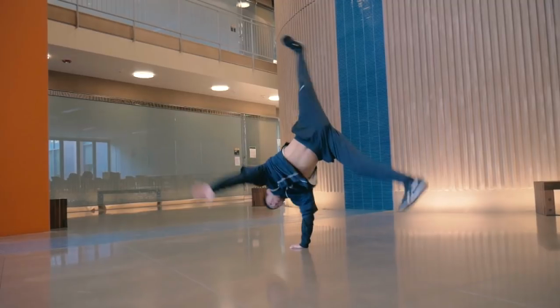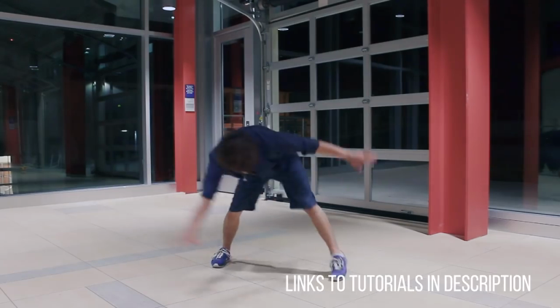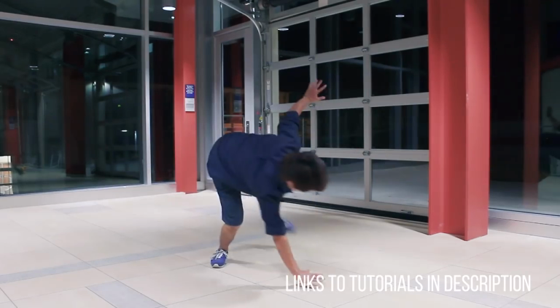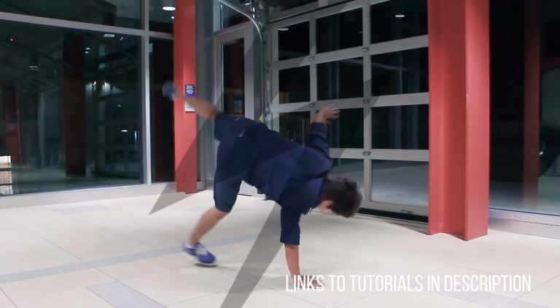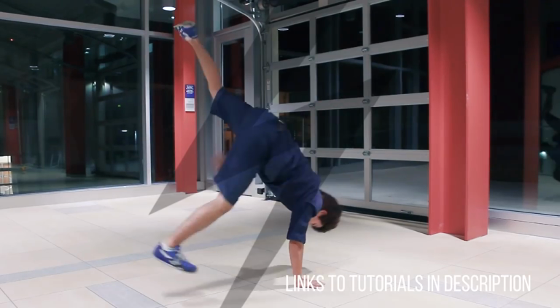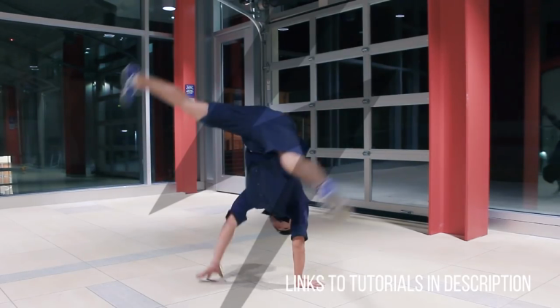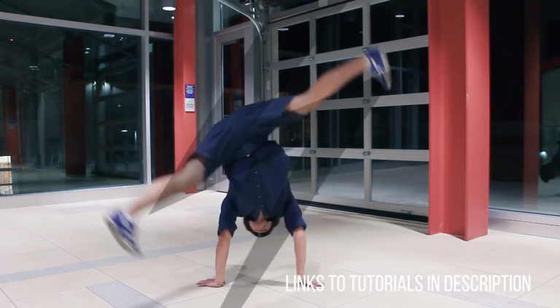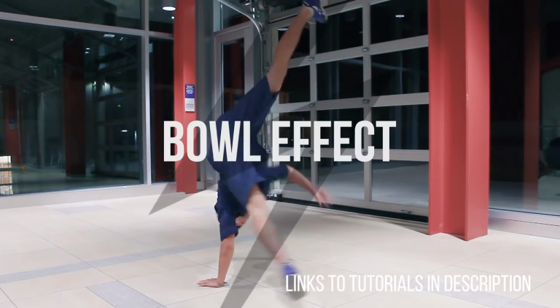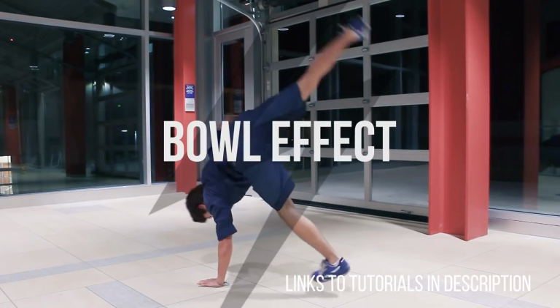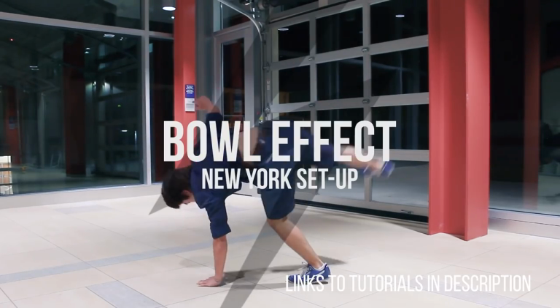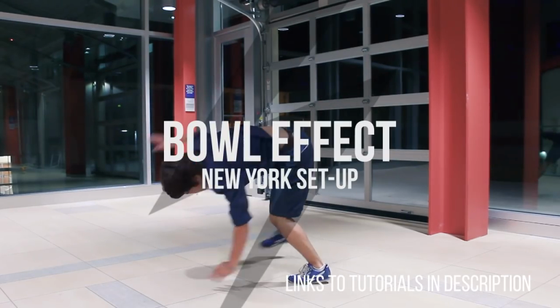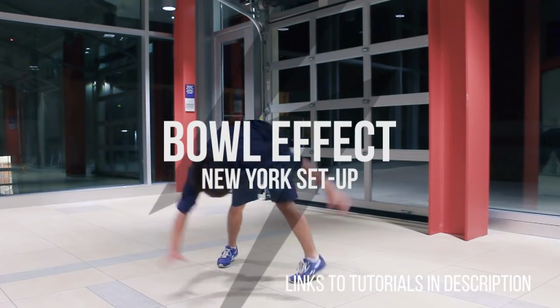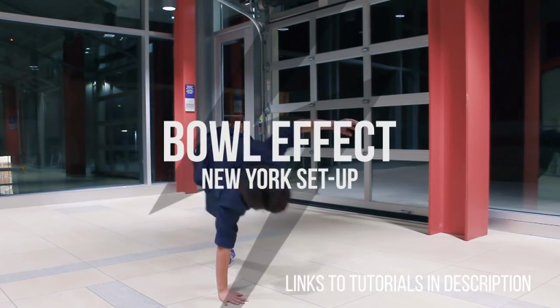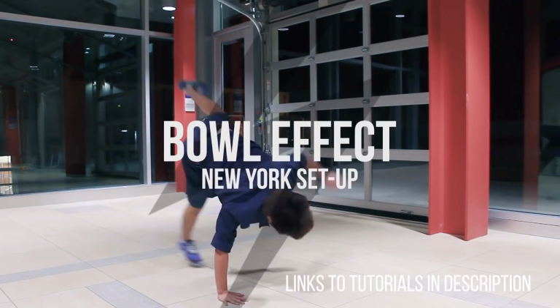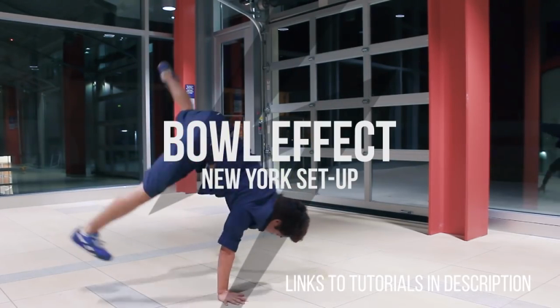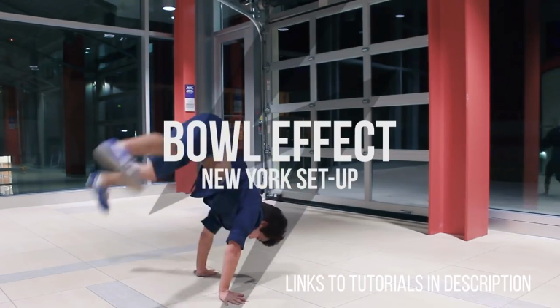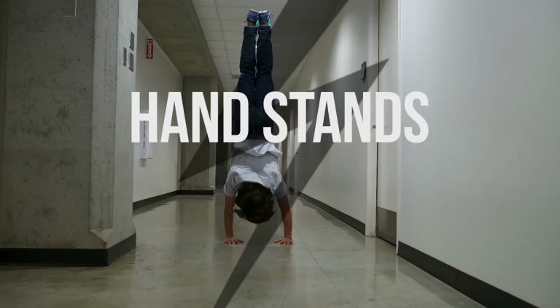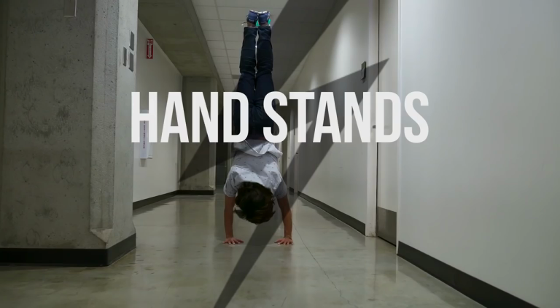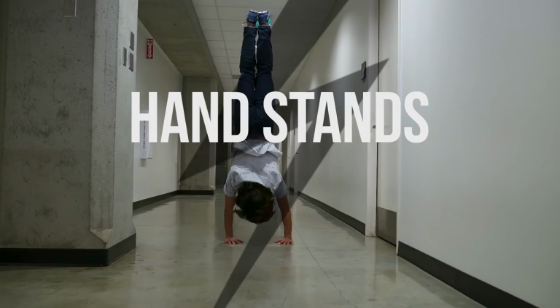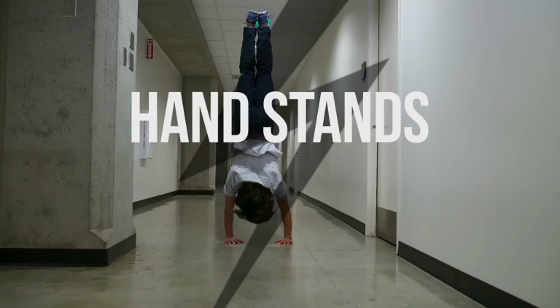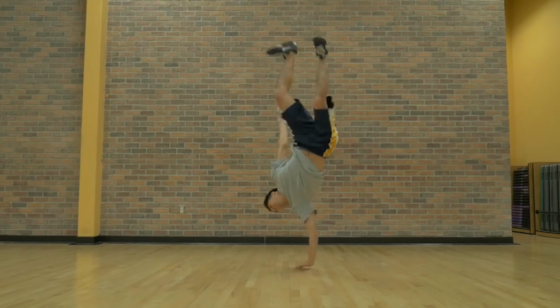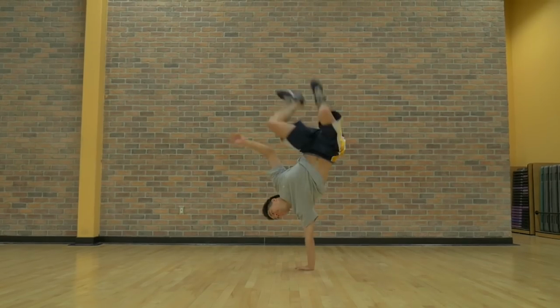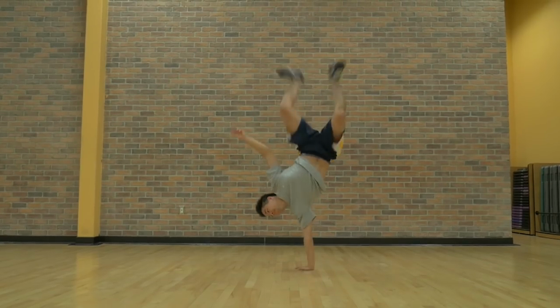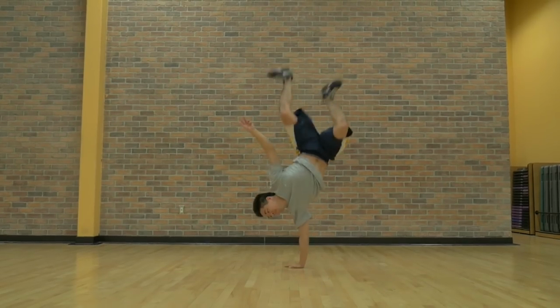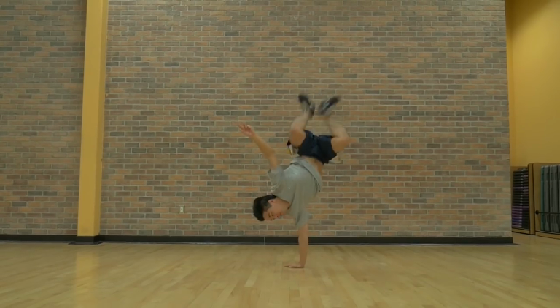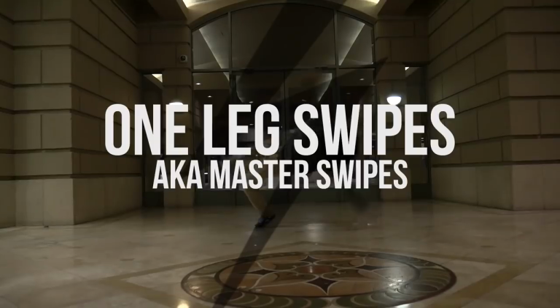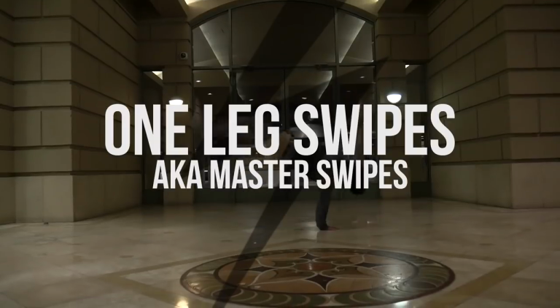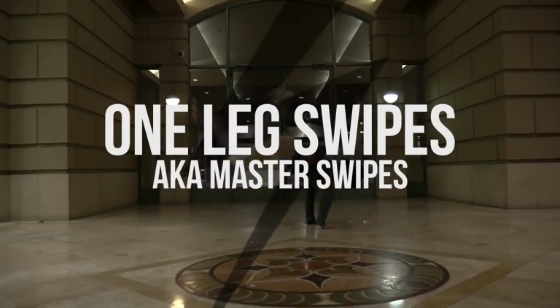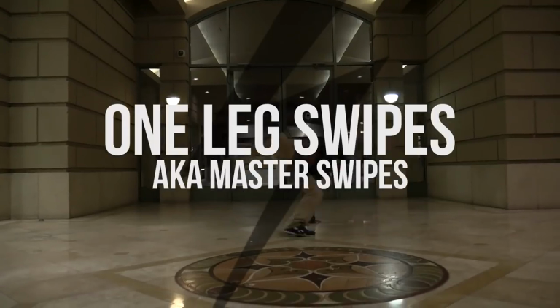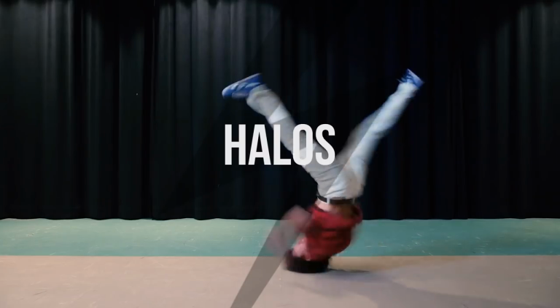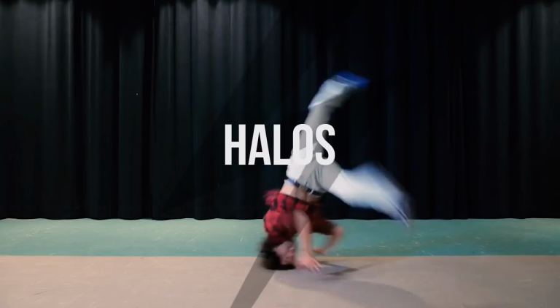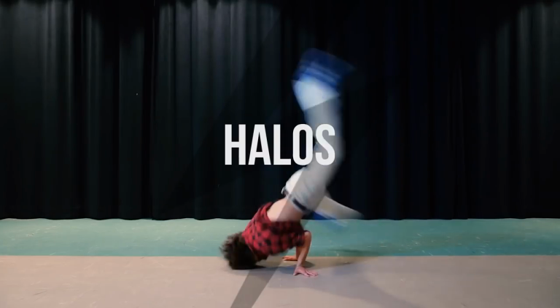Some recommended prerequisites for this move are the bowl effect, handstand, opposite hand hops, swipe, and halo.